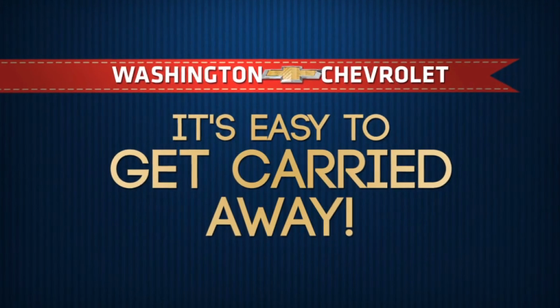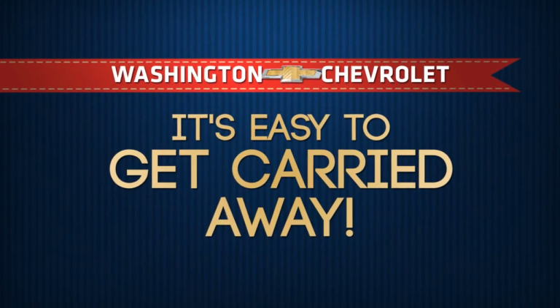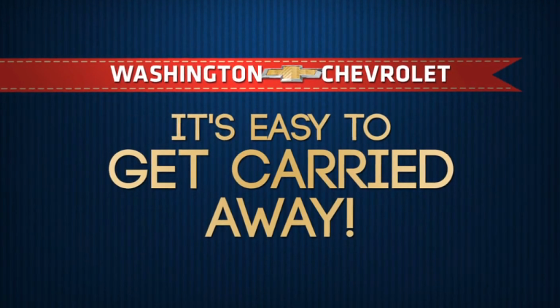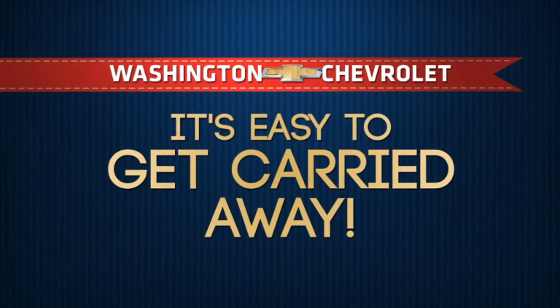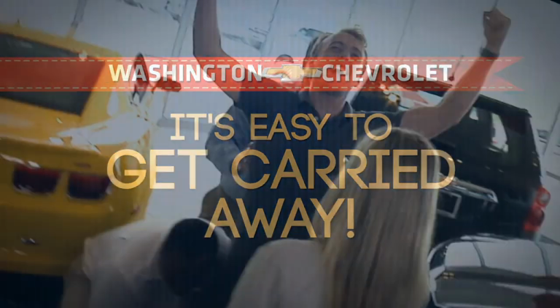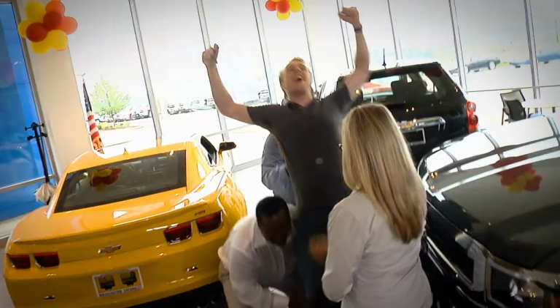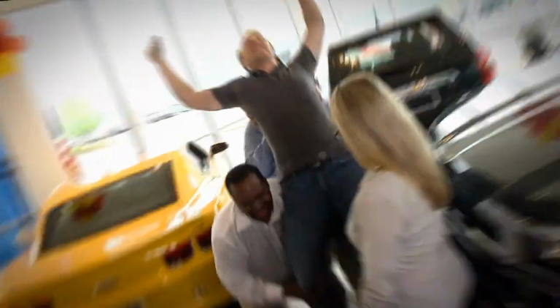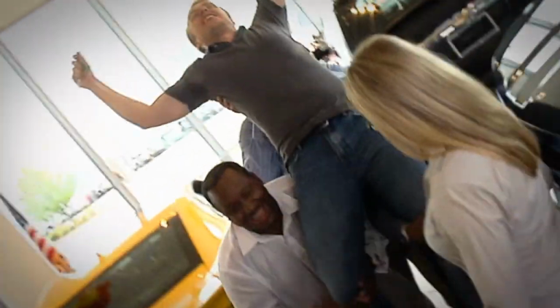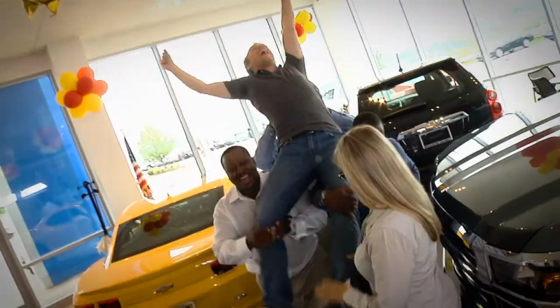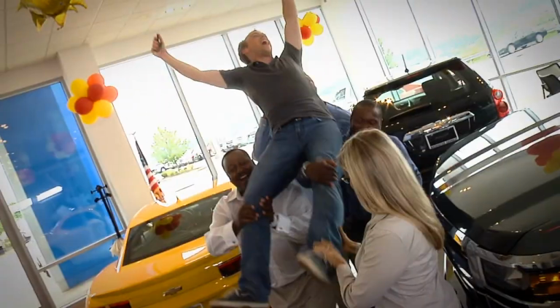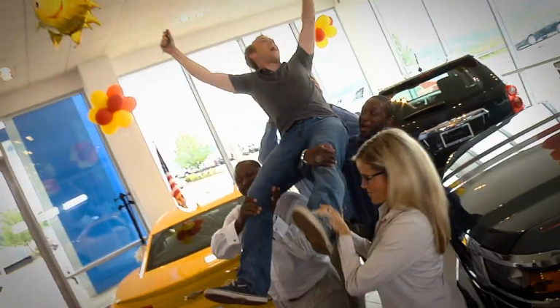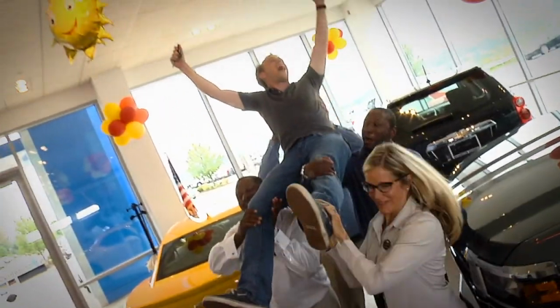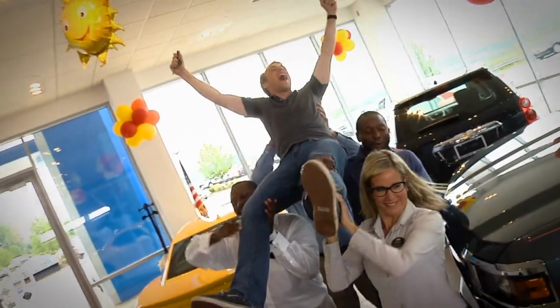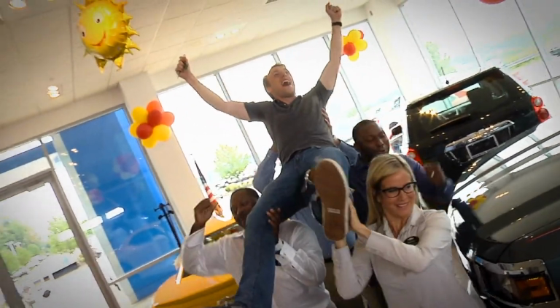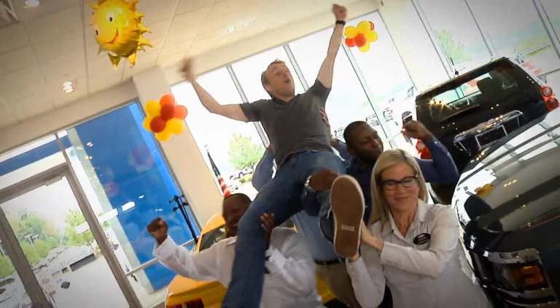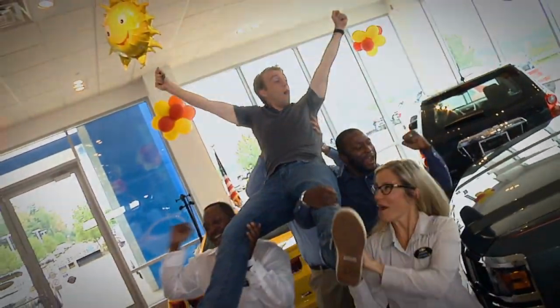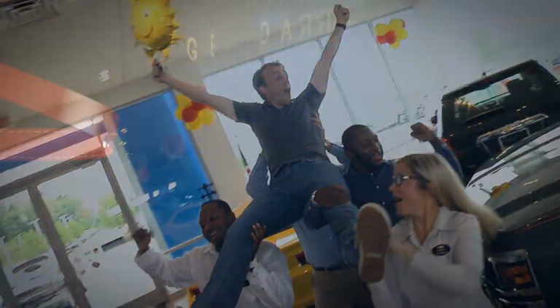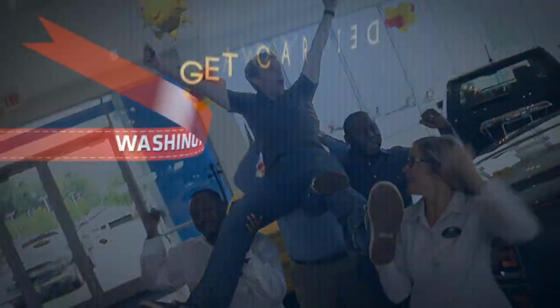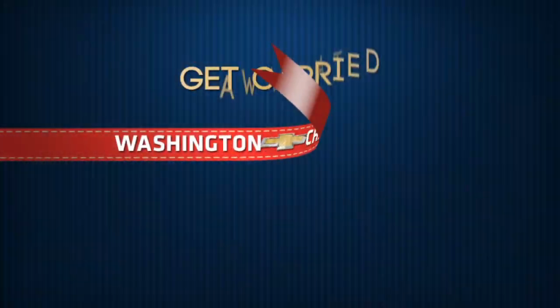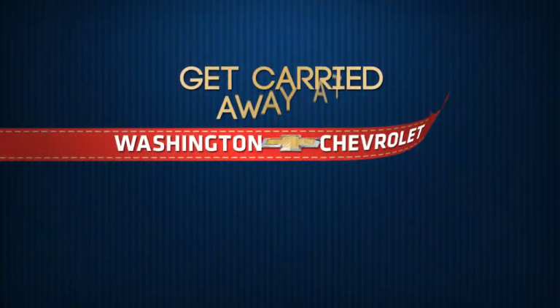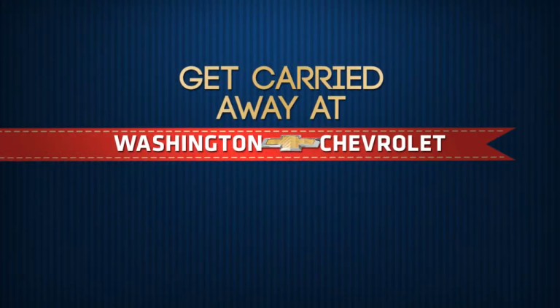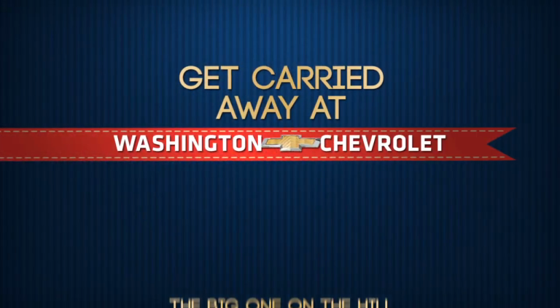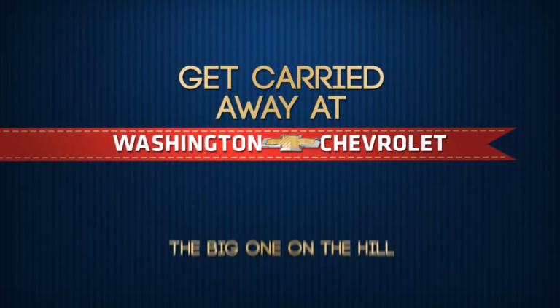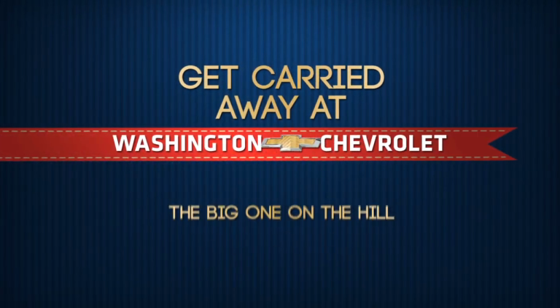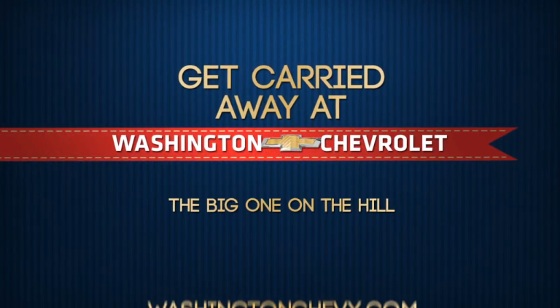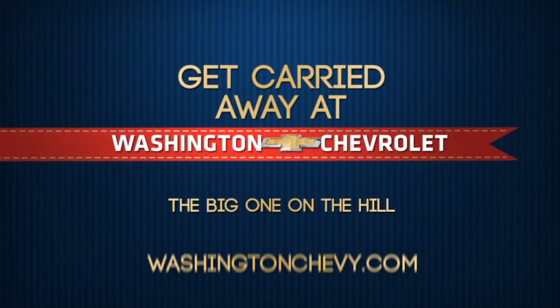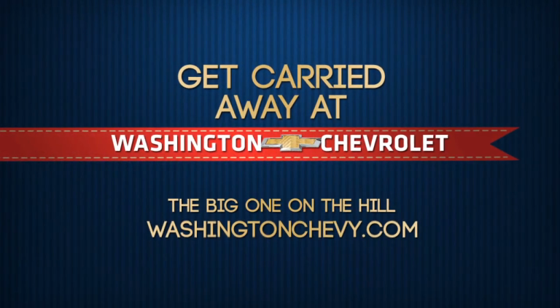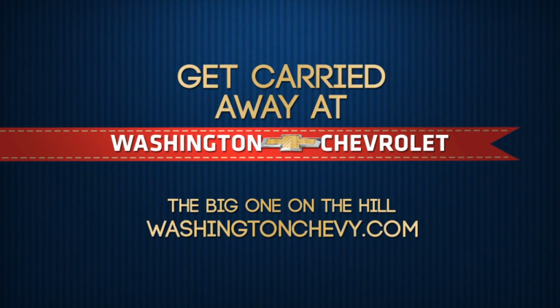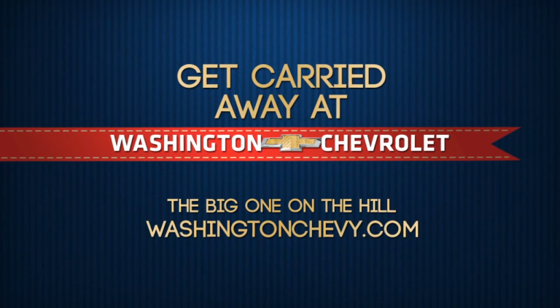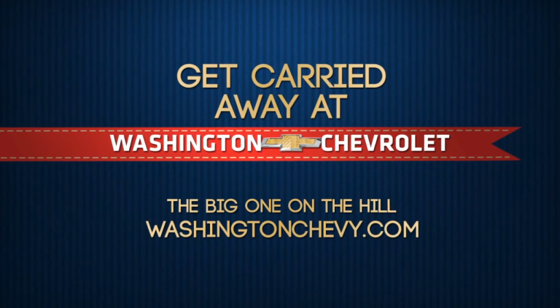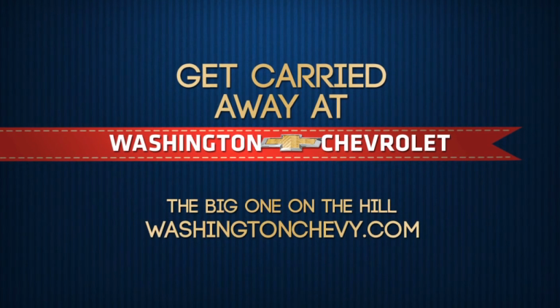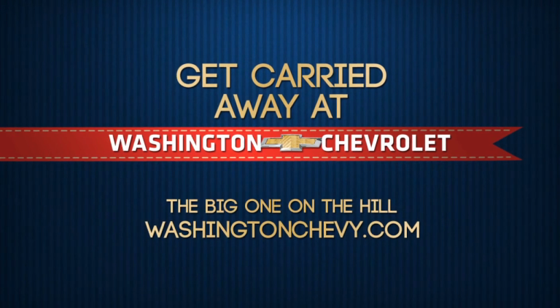Come to Washington Chevrolet today and see how you can get carried away. Chevrolet. Find new roads.